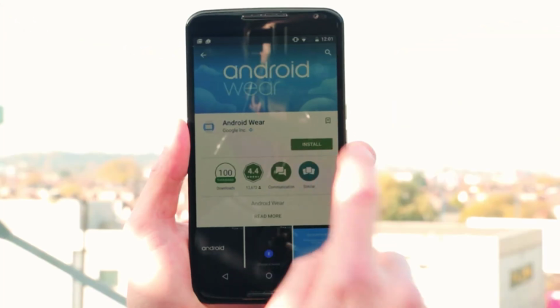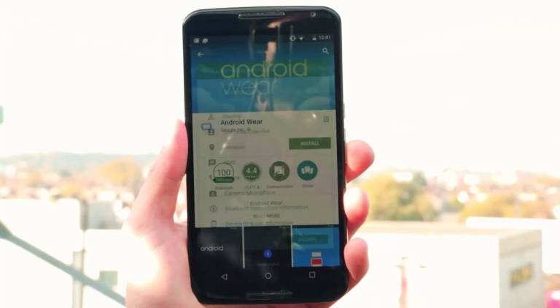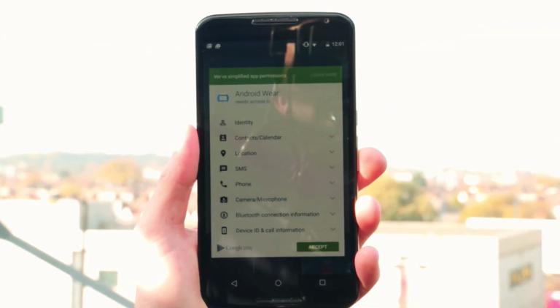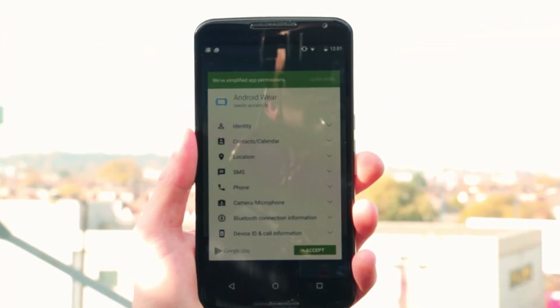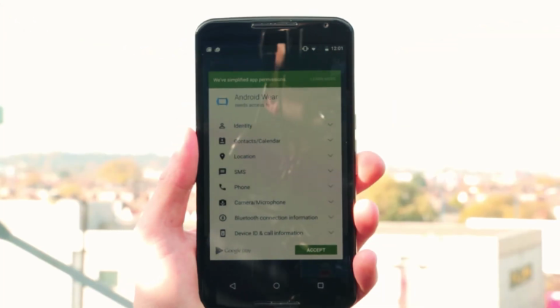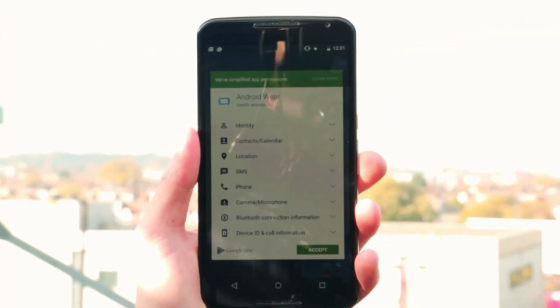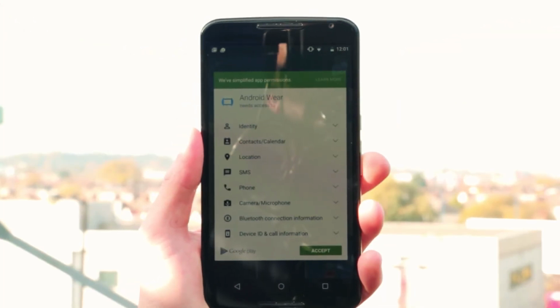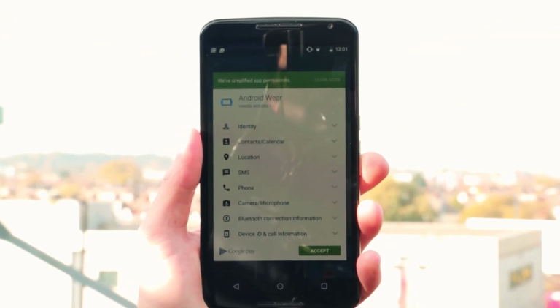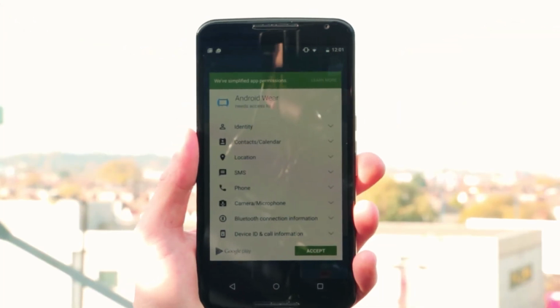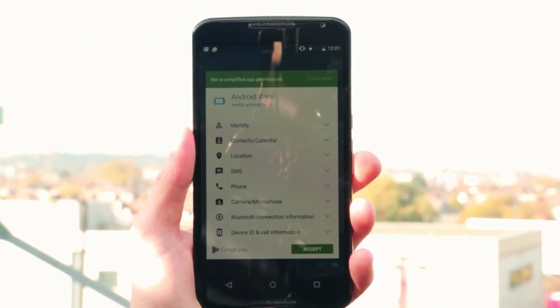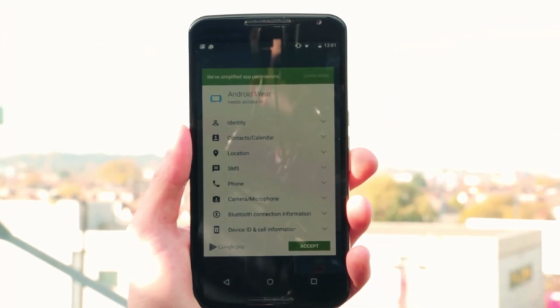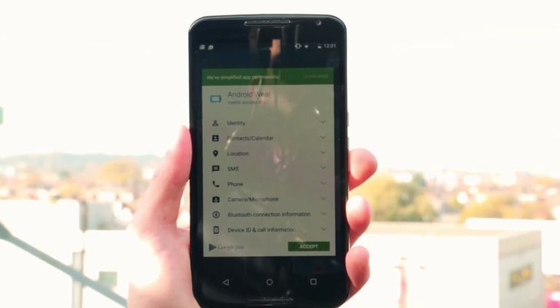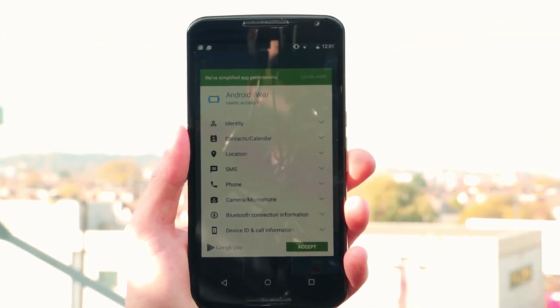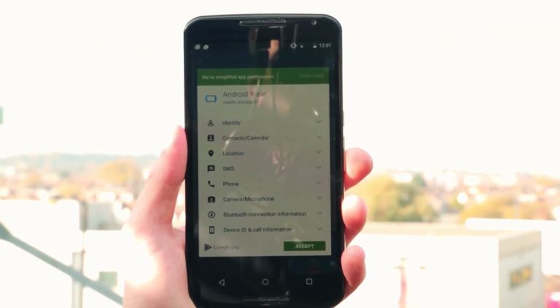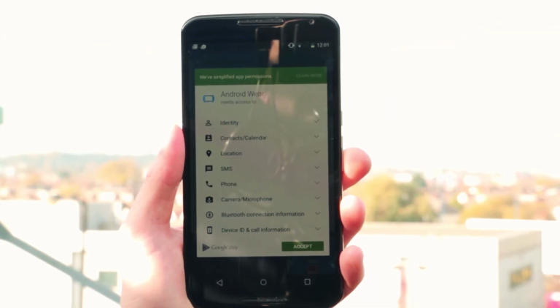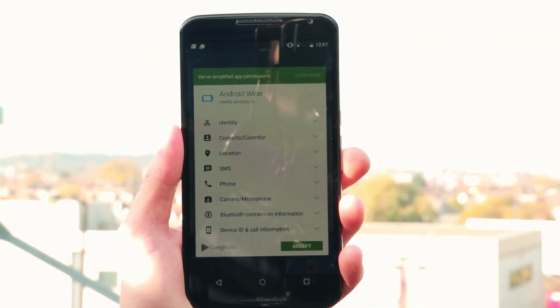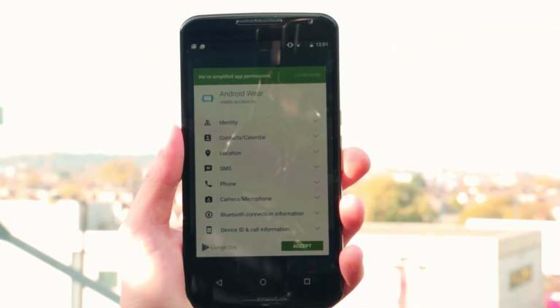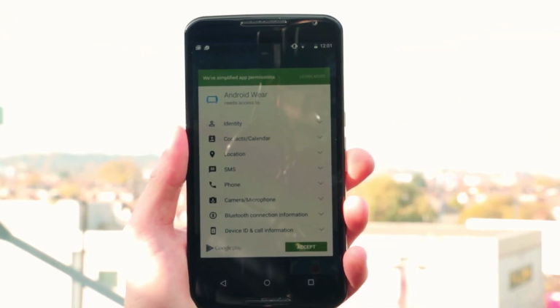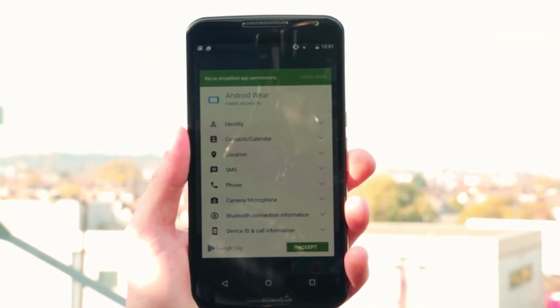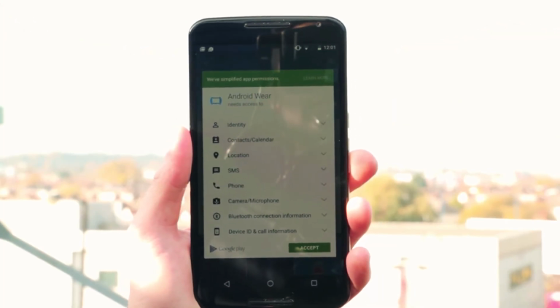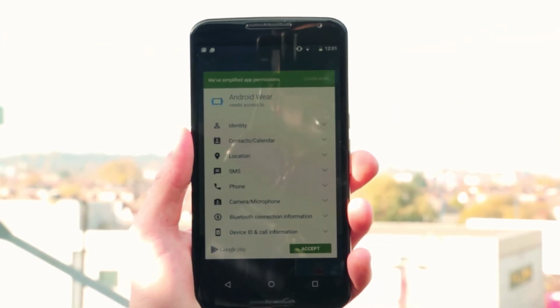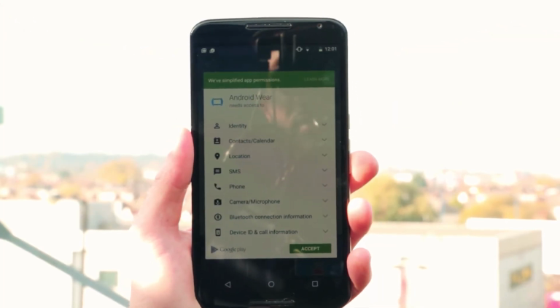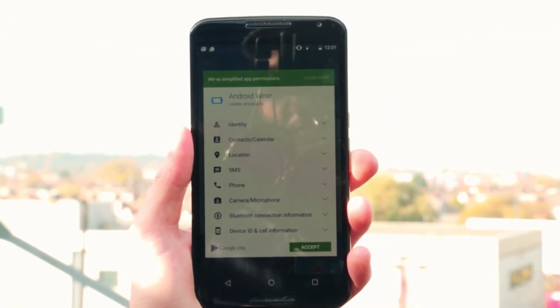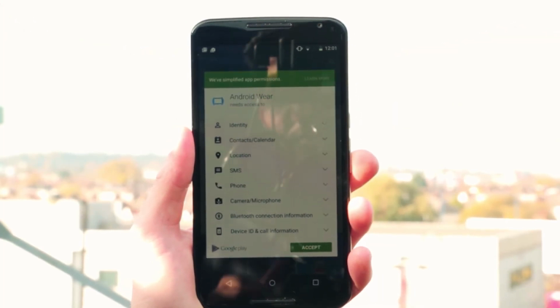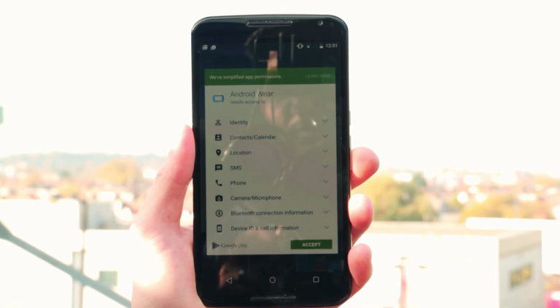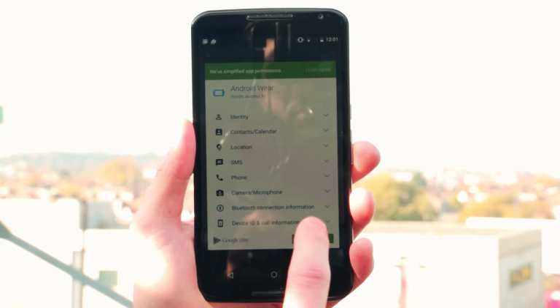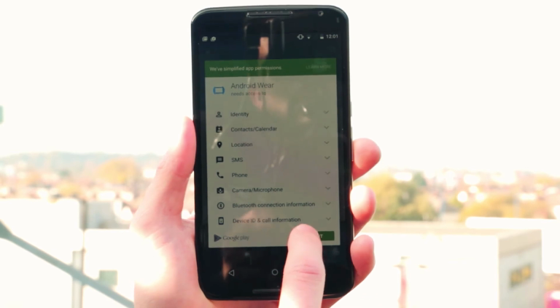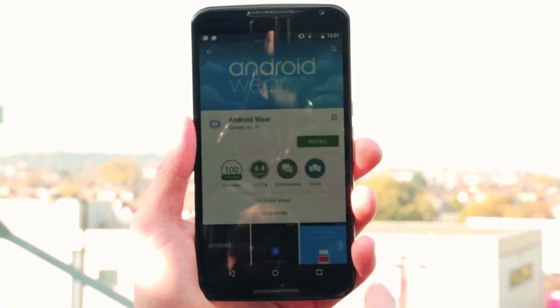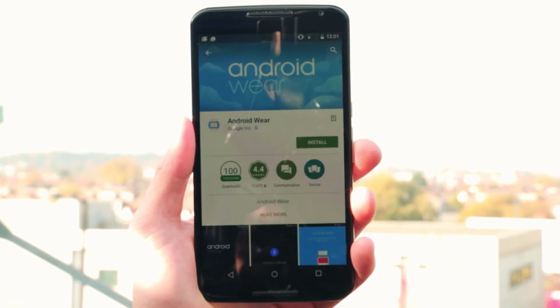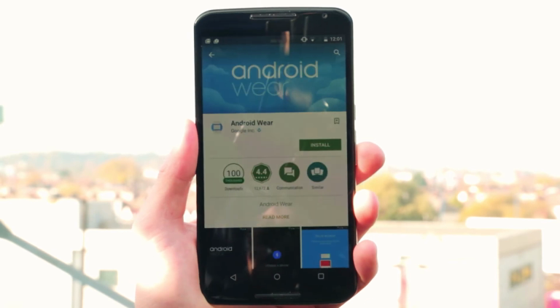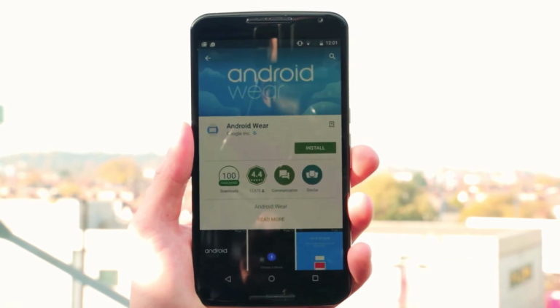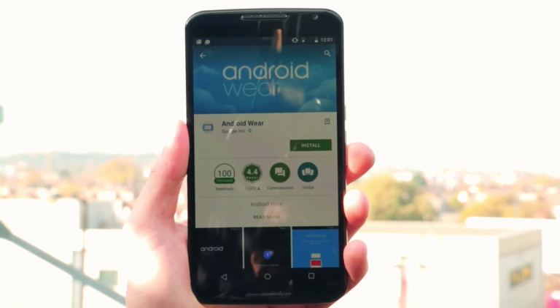While that's booted, grab your phone and head to the Google Play Store. You need to search for Android Wear and download the app.